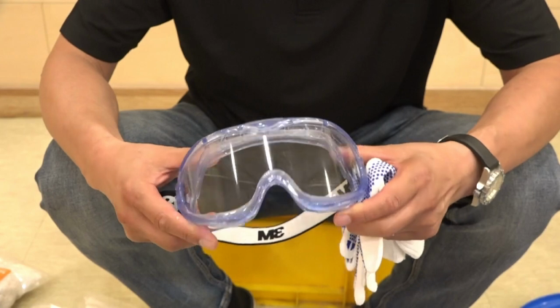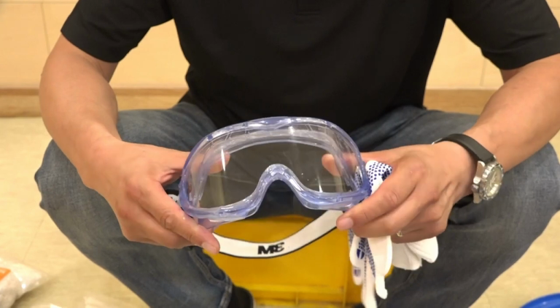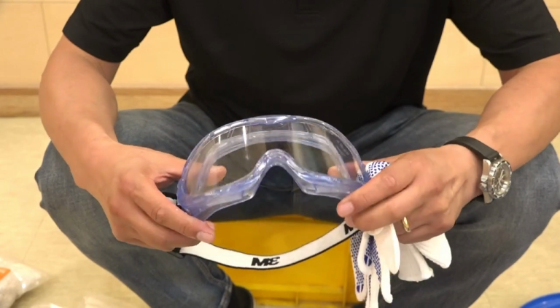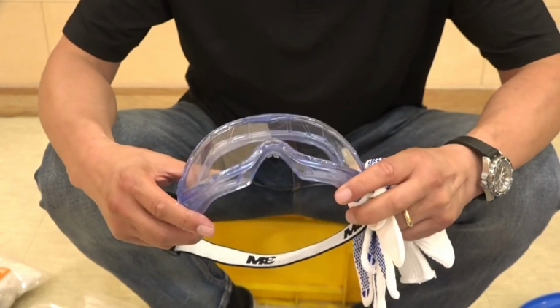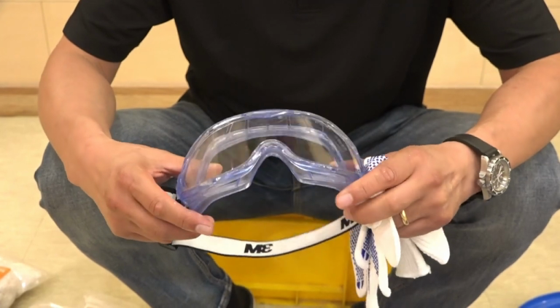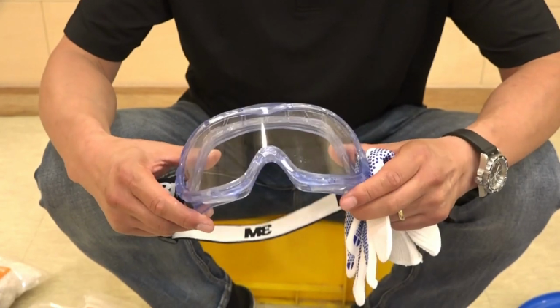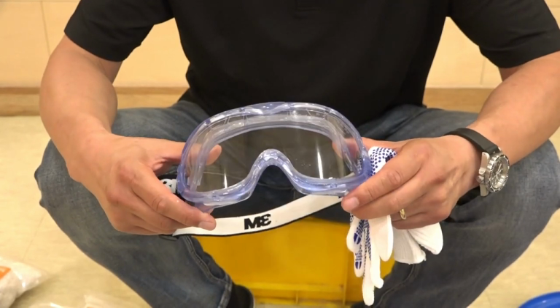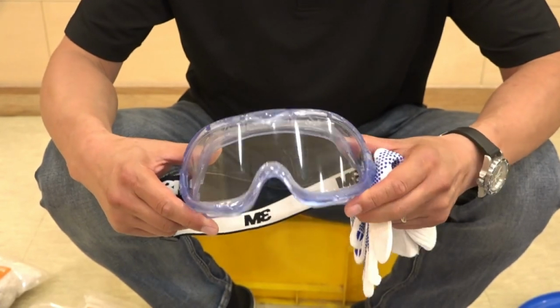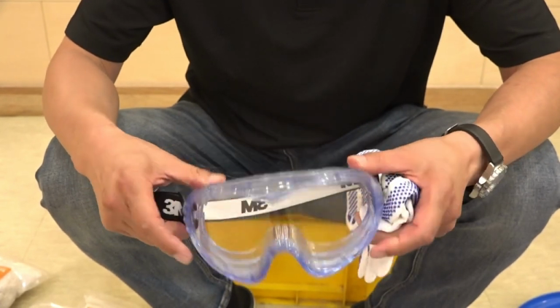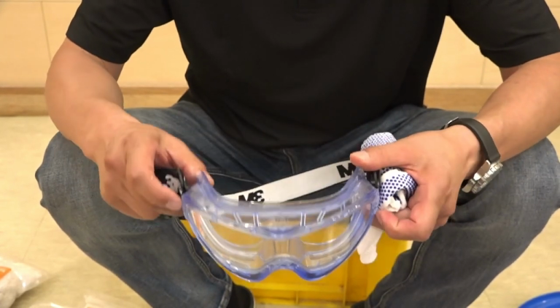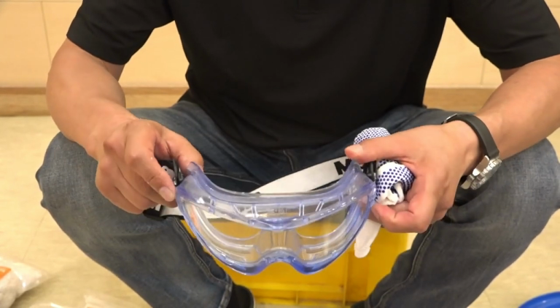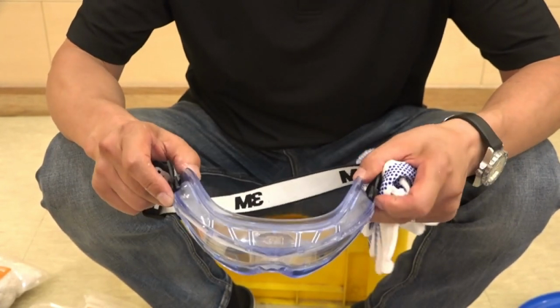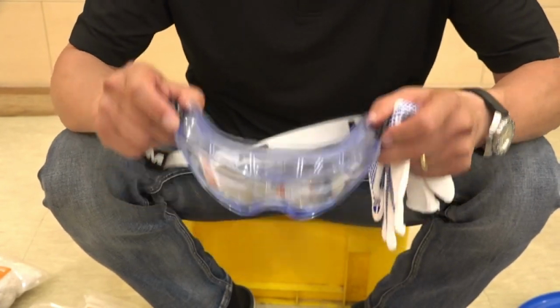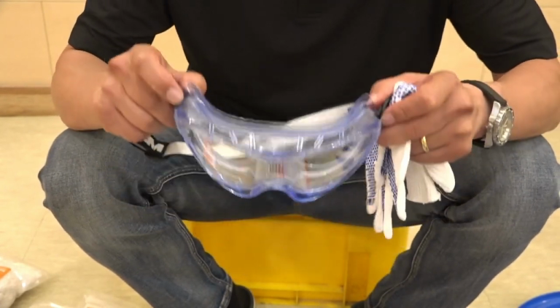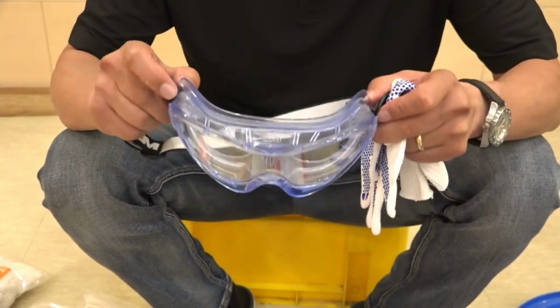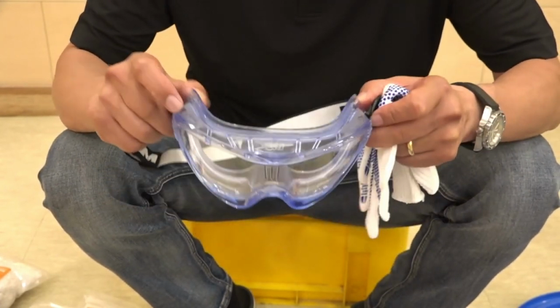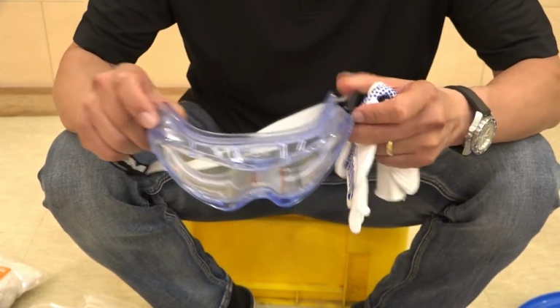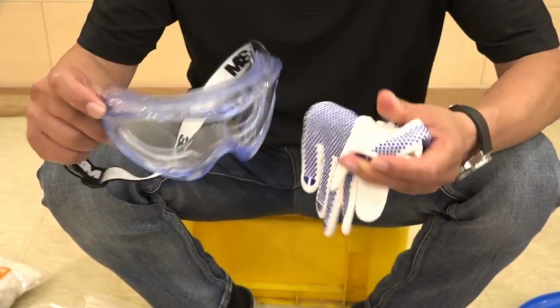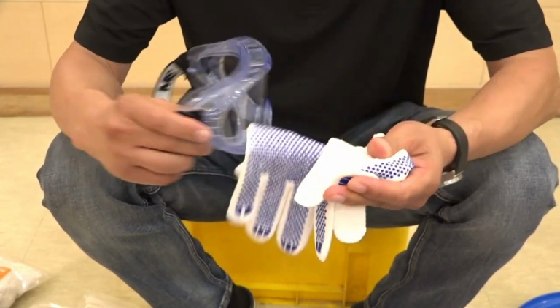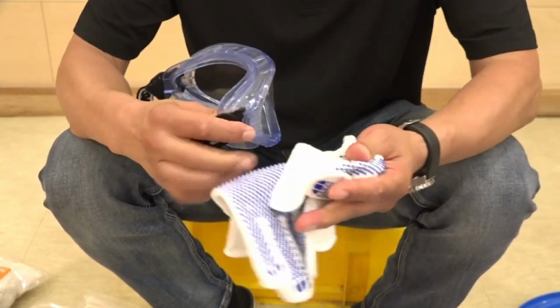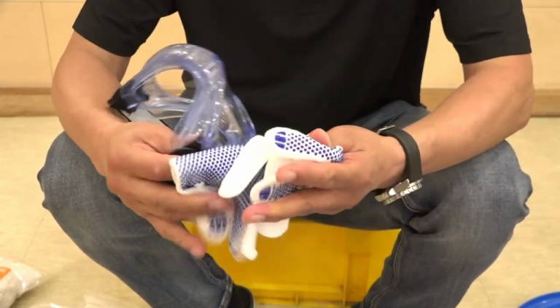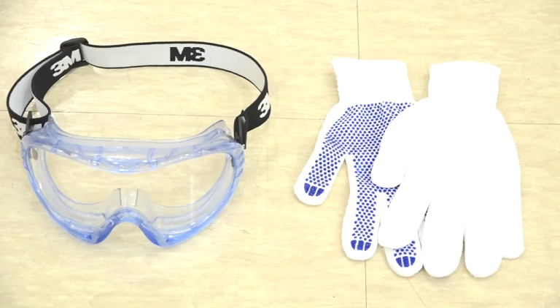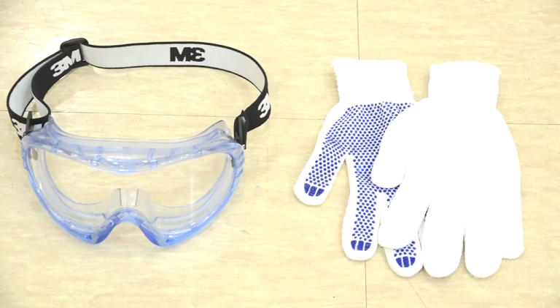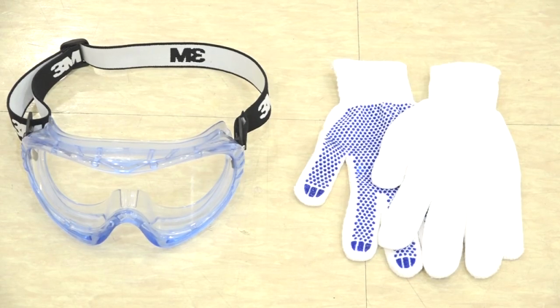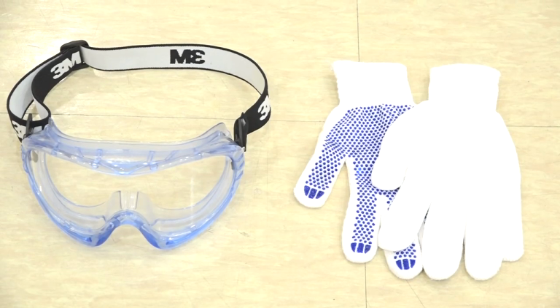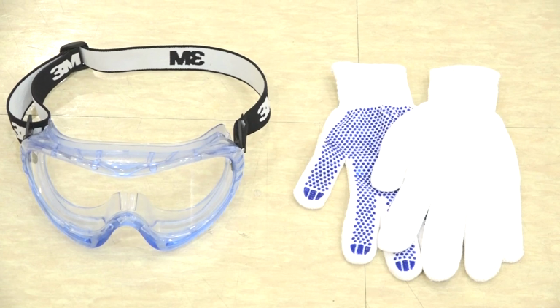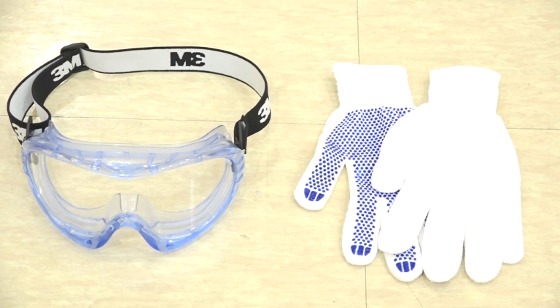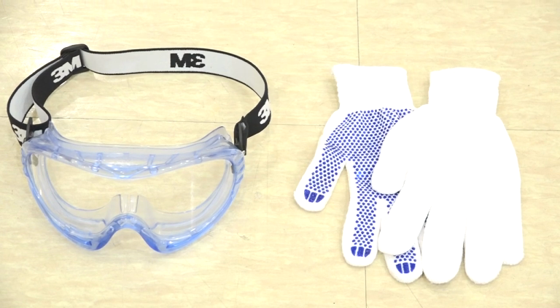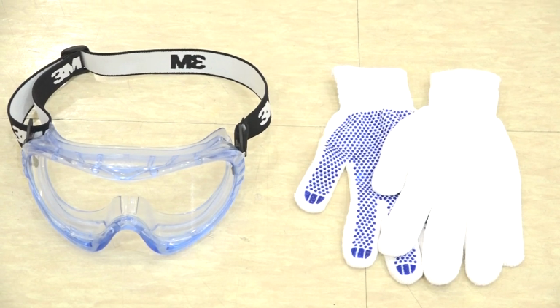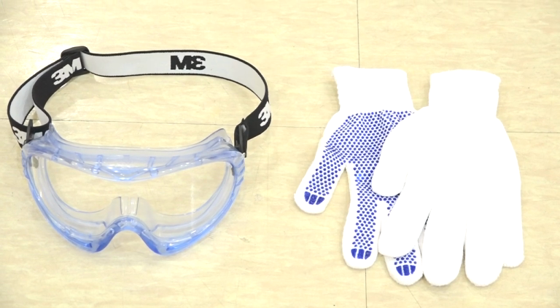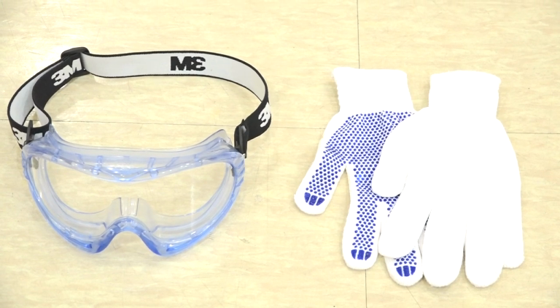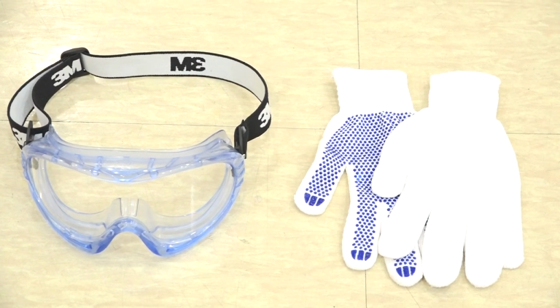Before starting this, please wear protective gloves and glasses for your own safety.